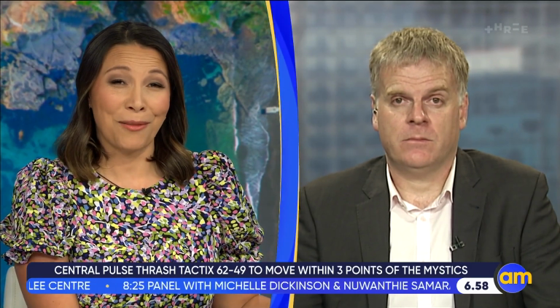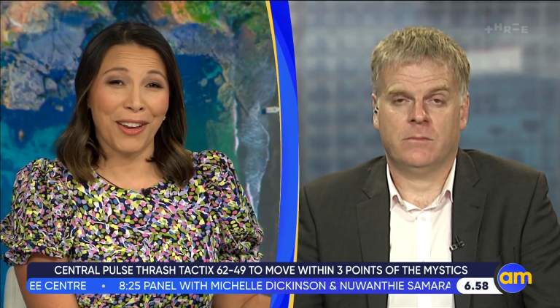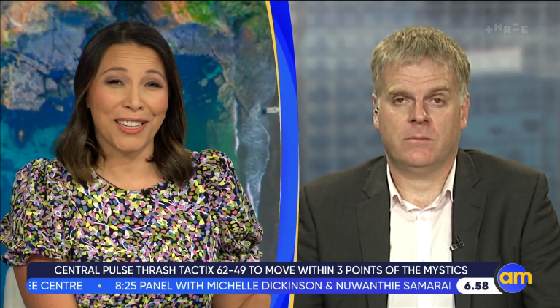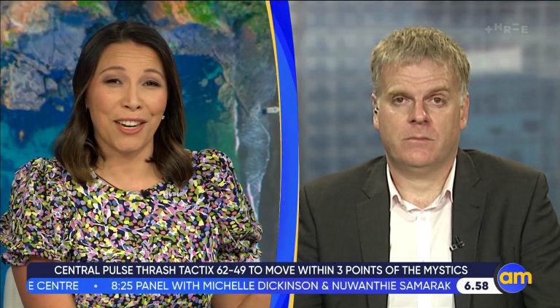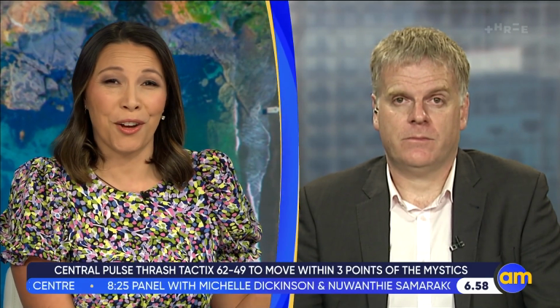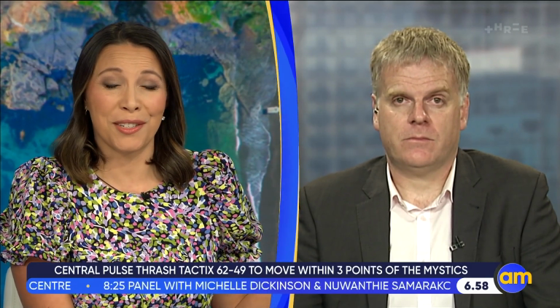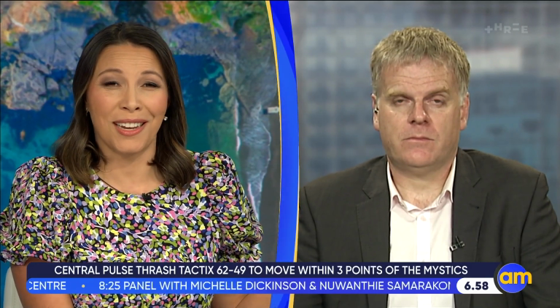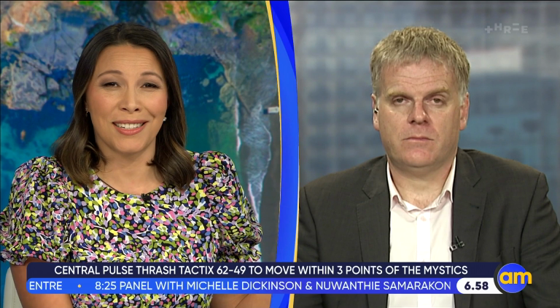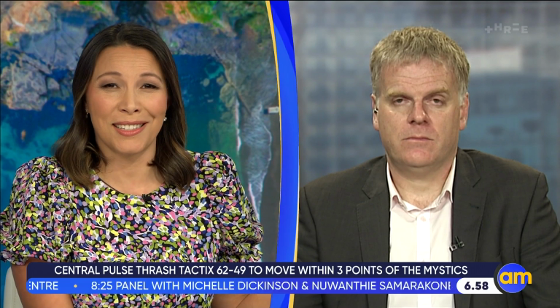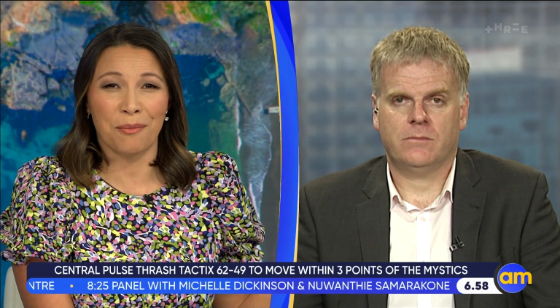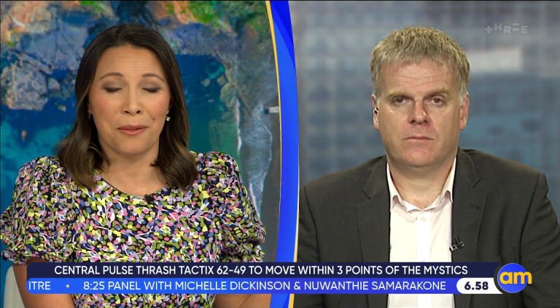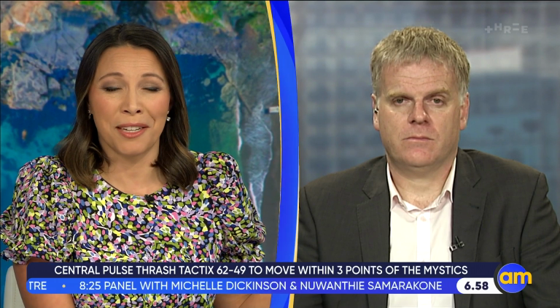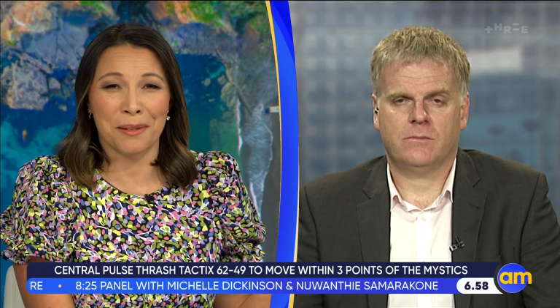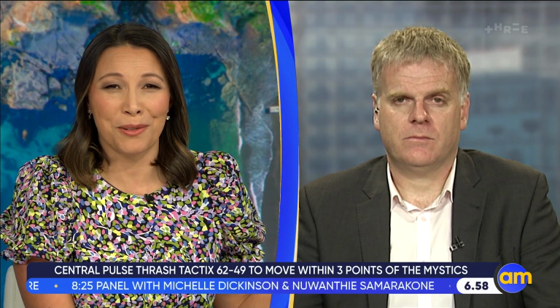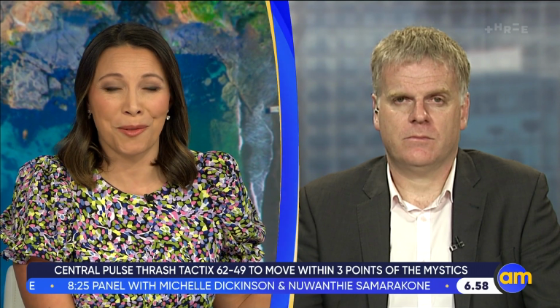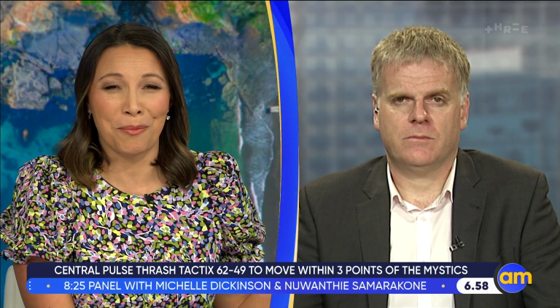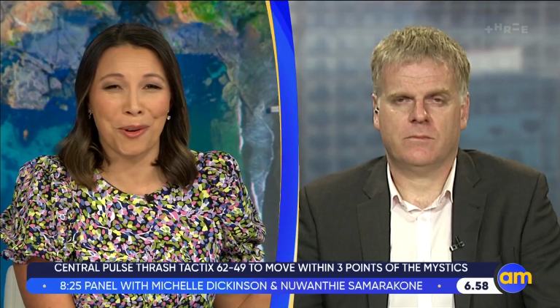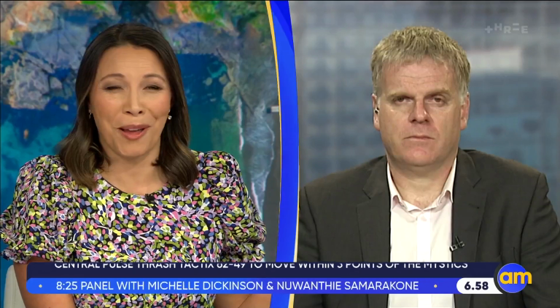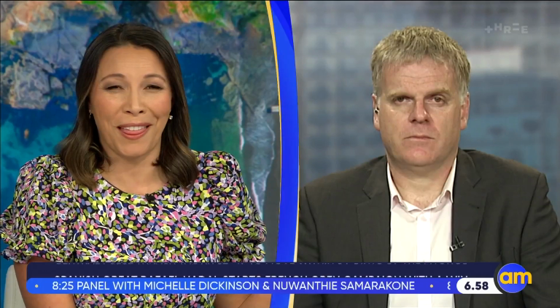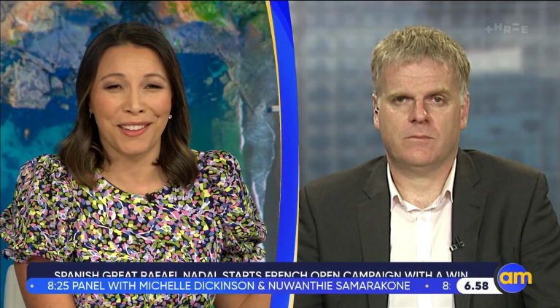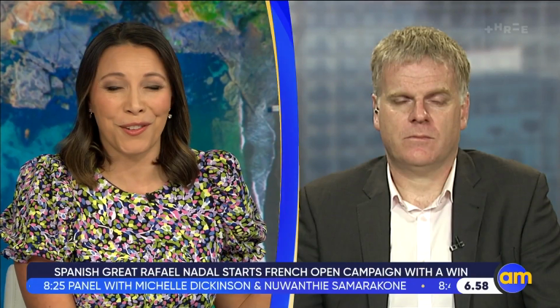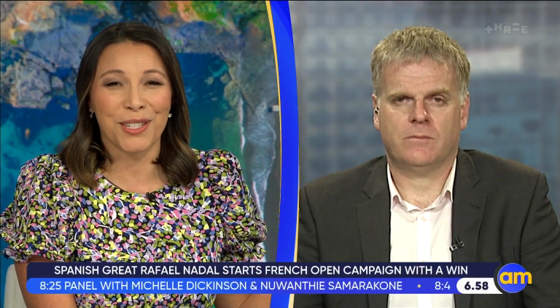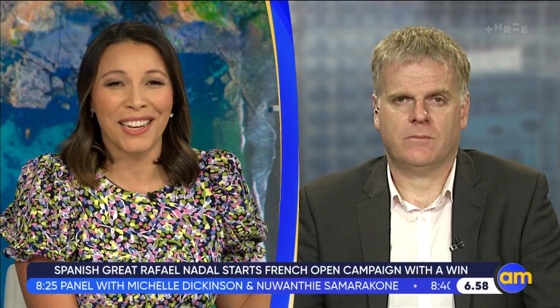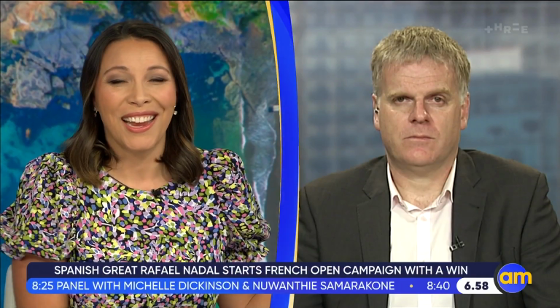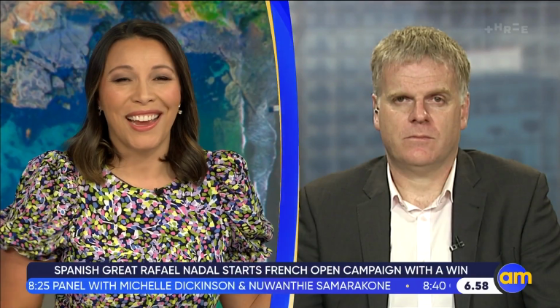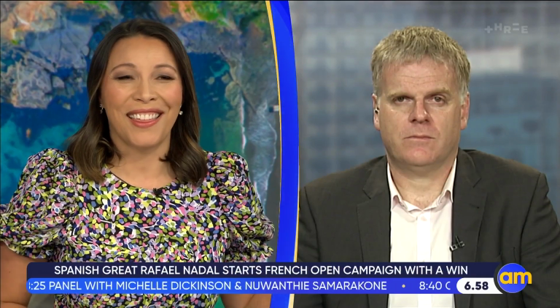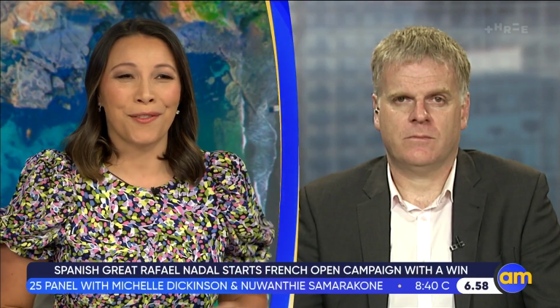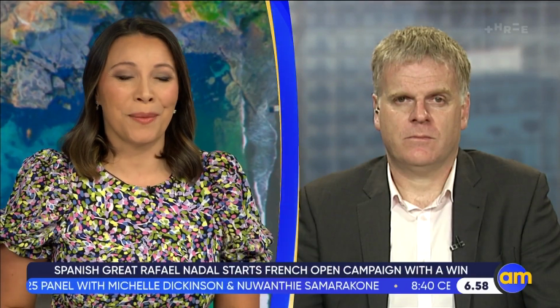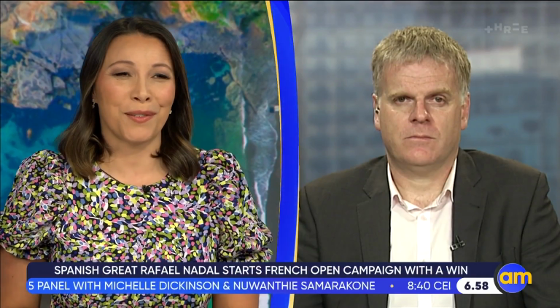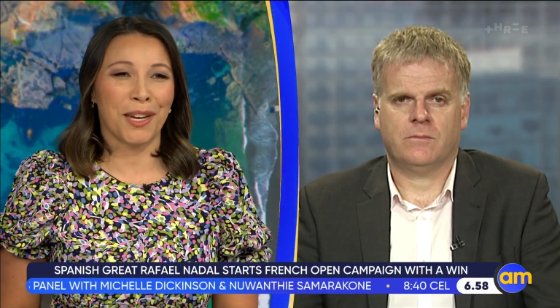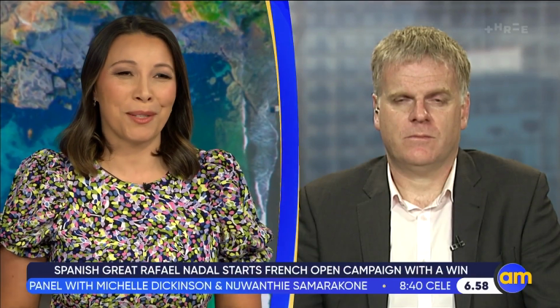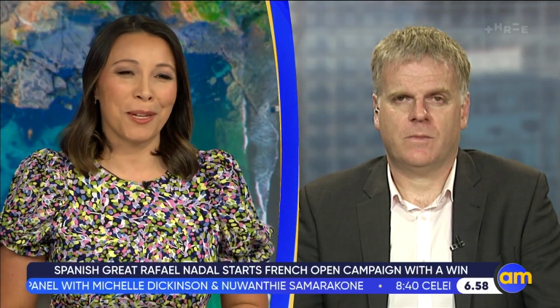NIWA Chief Ocean Scientist Mike Williams — I'm sure there'll be more about that in the future. Thanks very much for your time this morning.